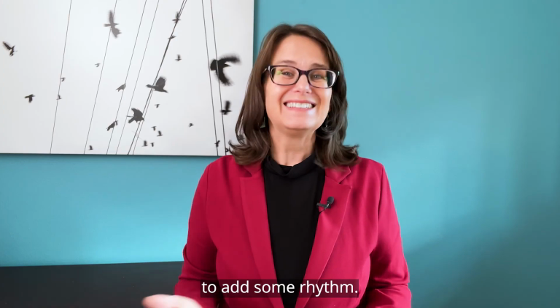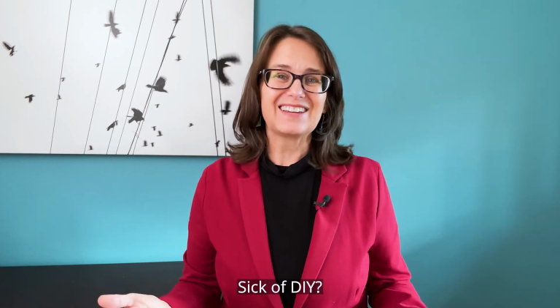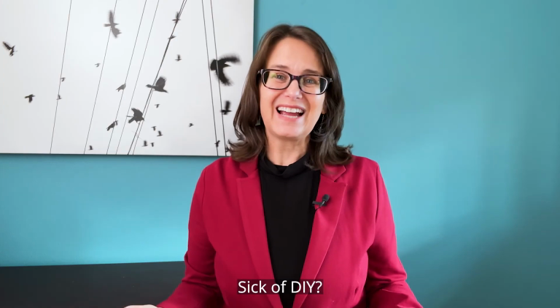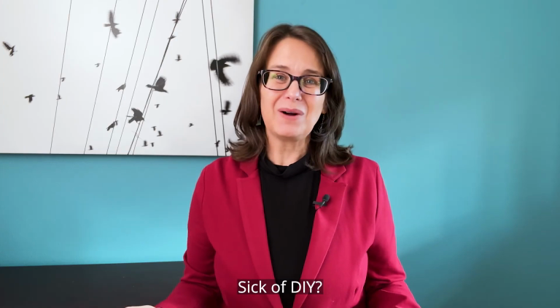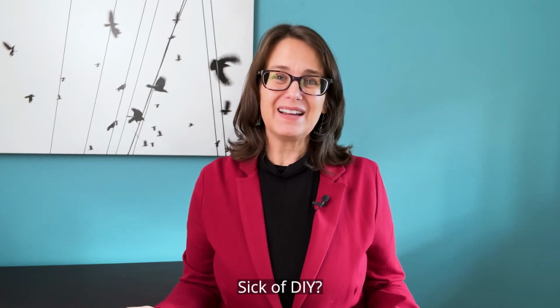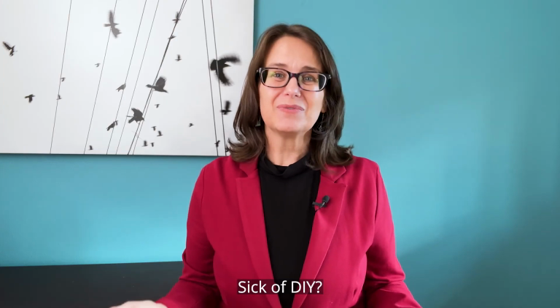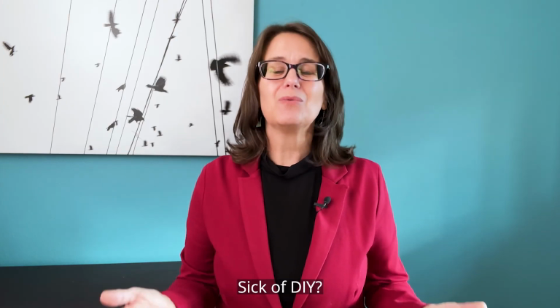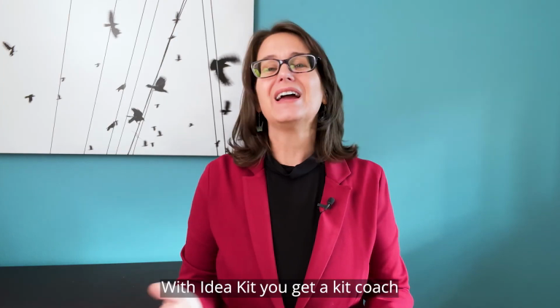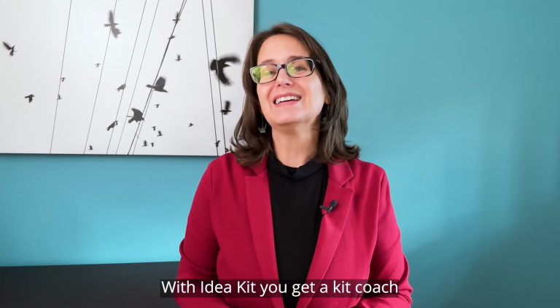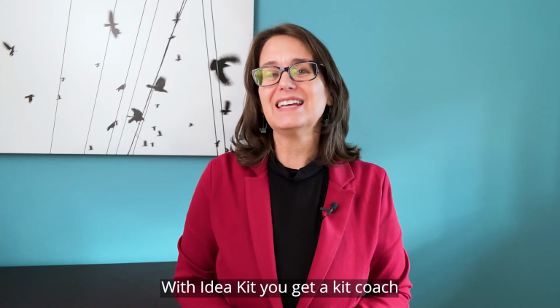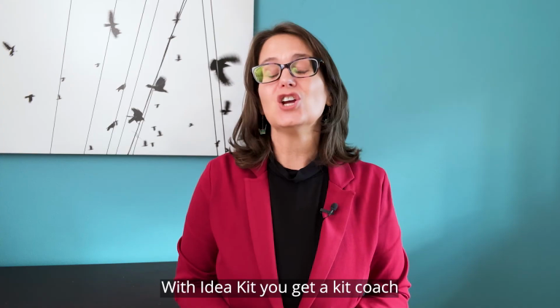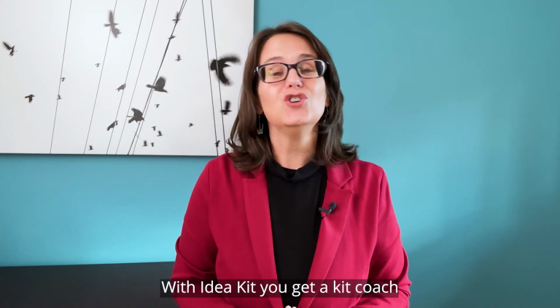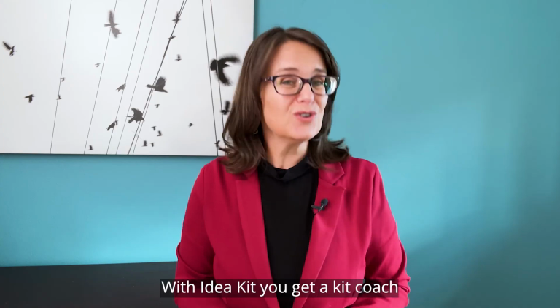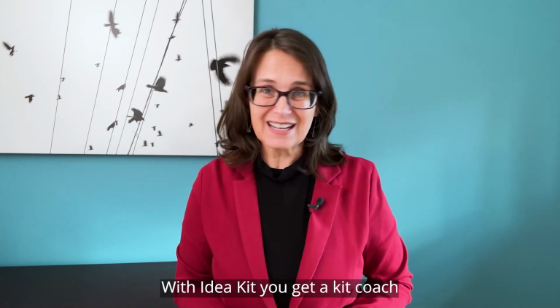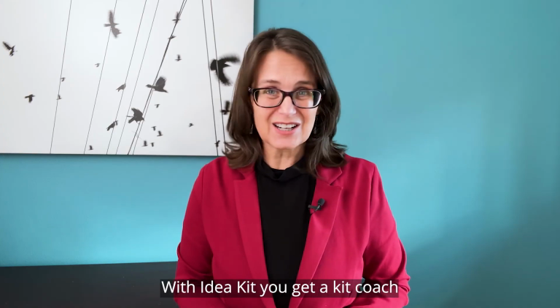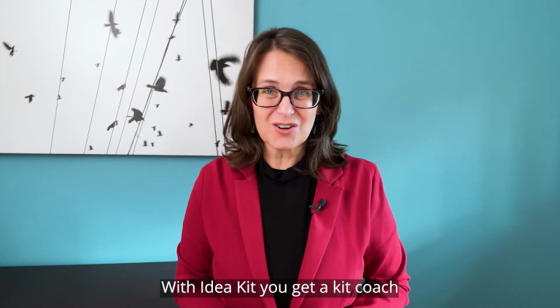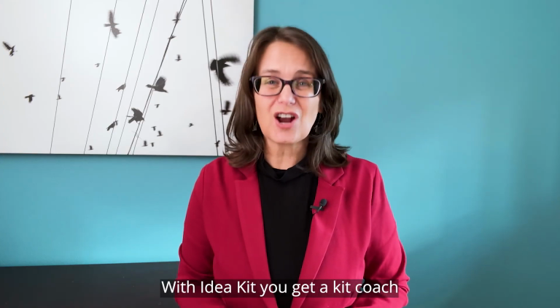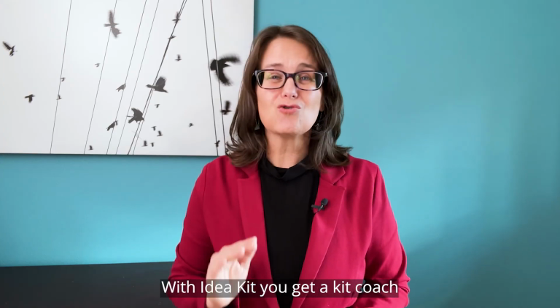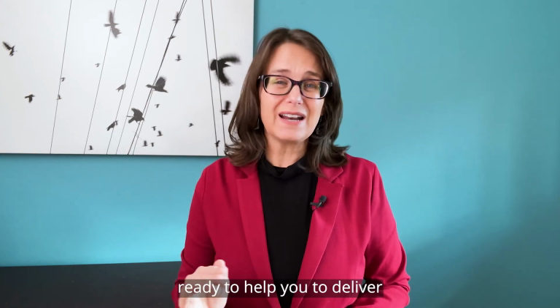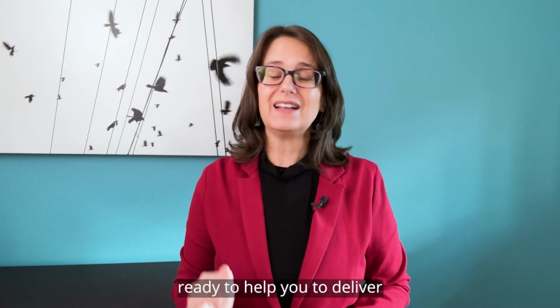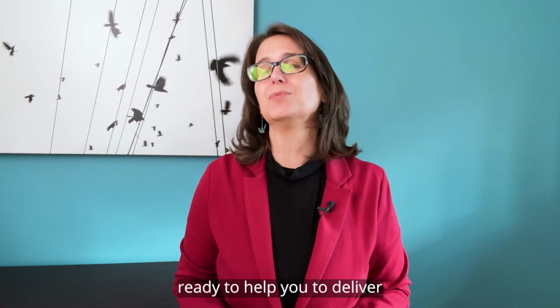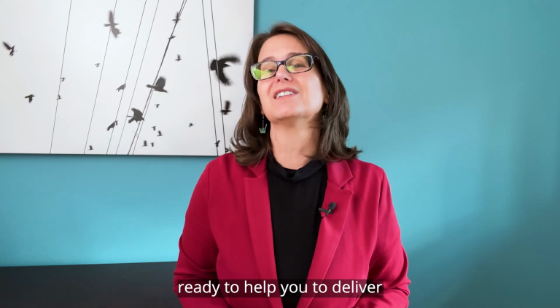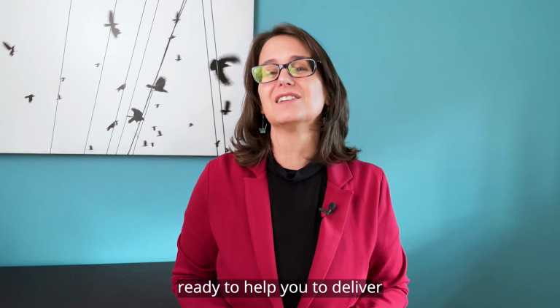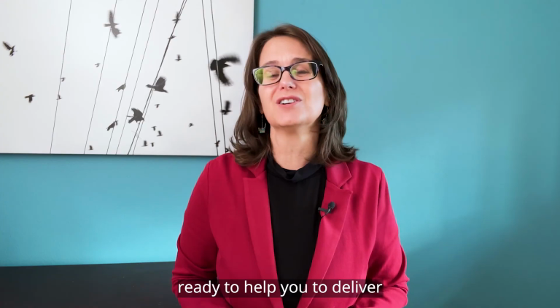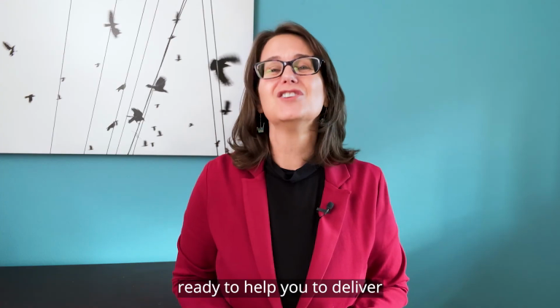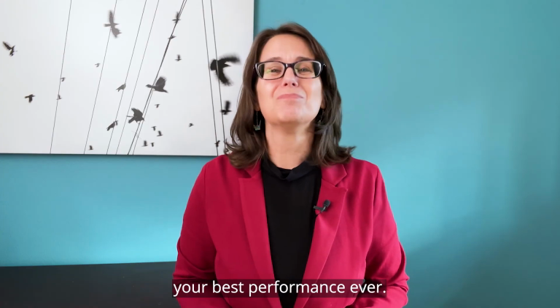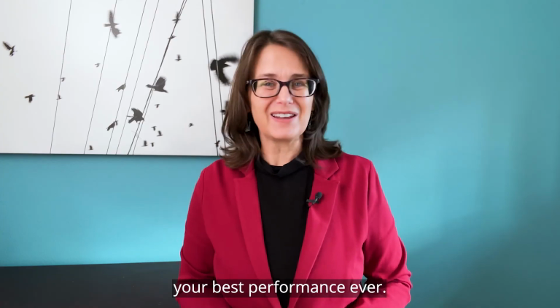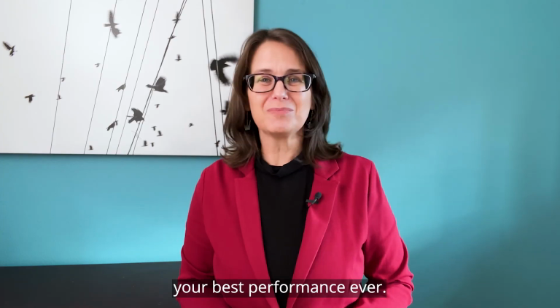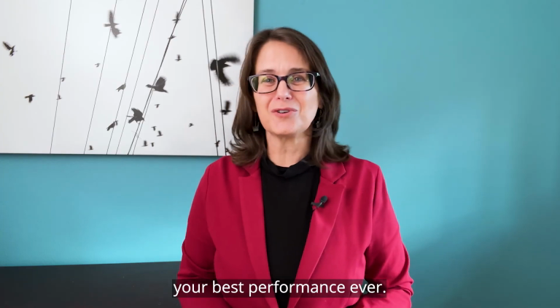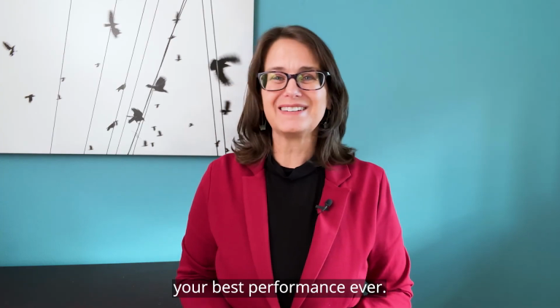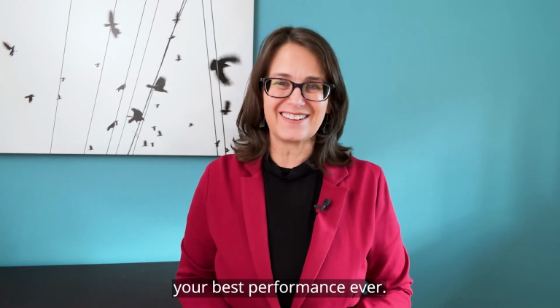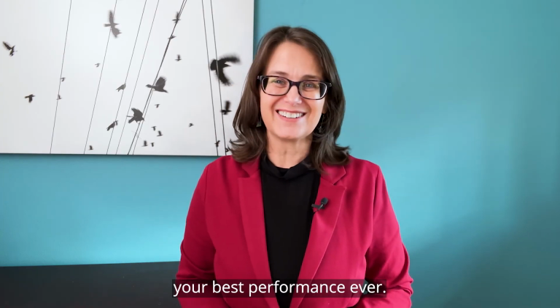Sick of DIY? With IdeaKit, you get a kit coach ready to help you deliver your best performance ever.